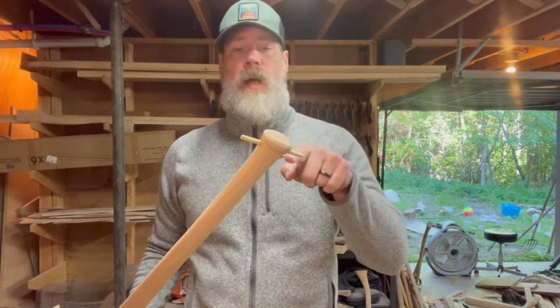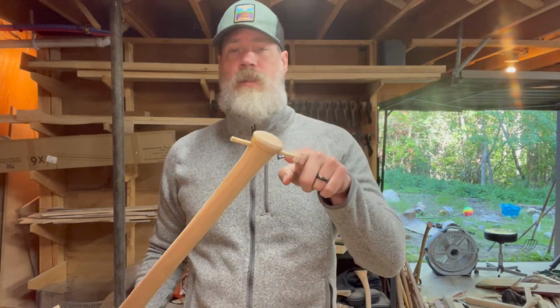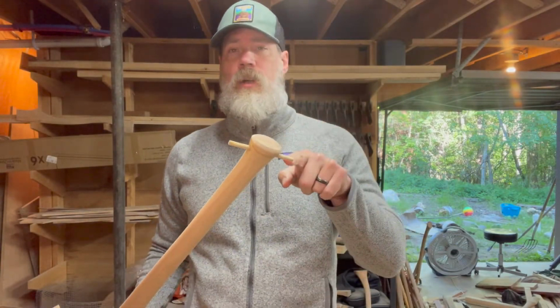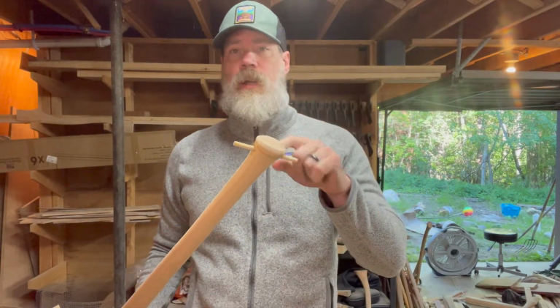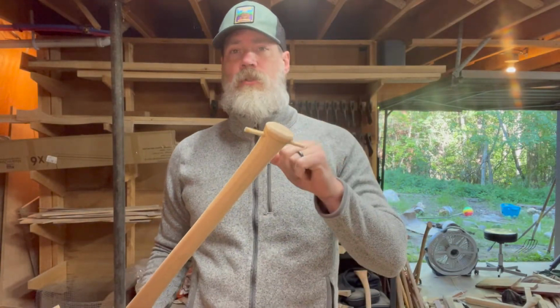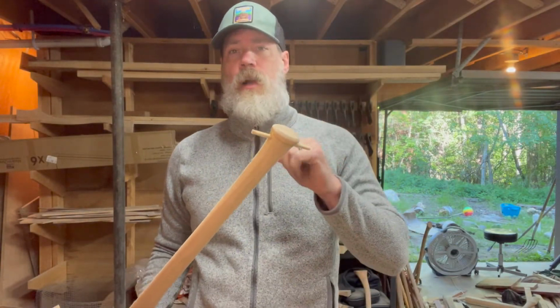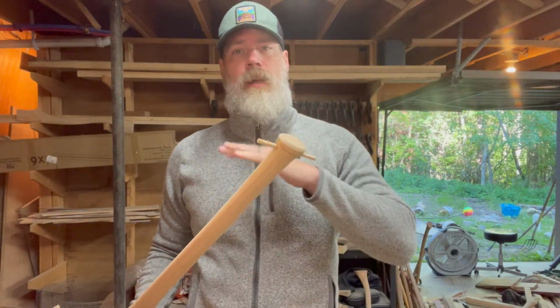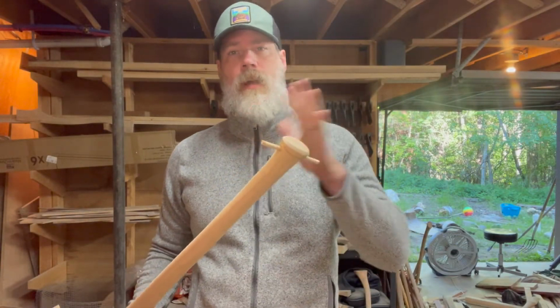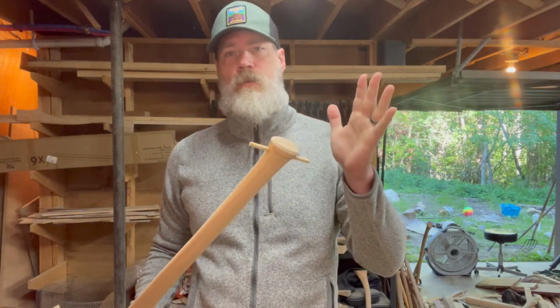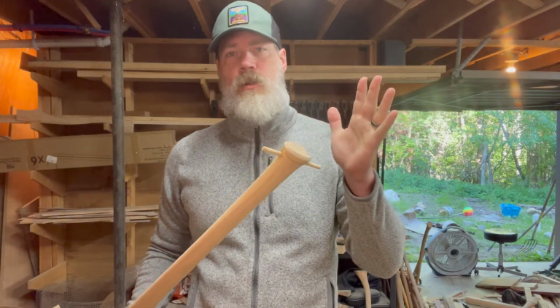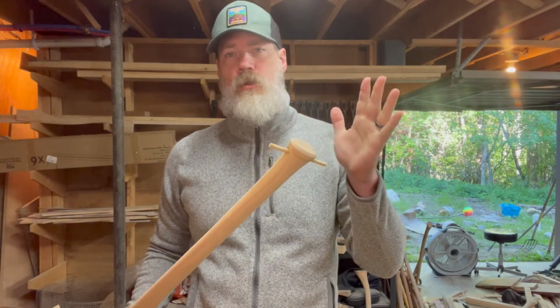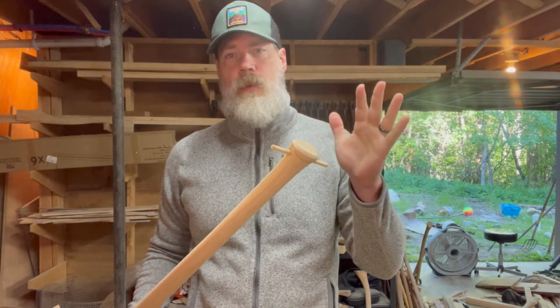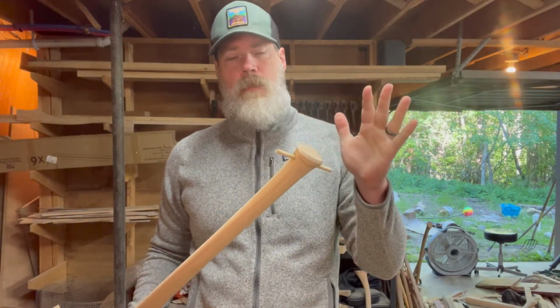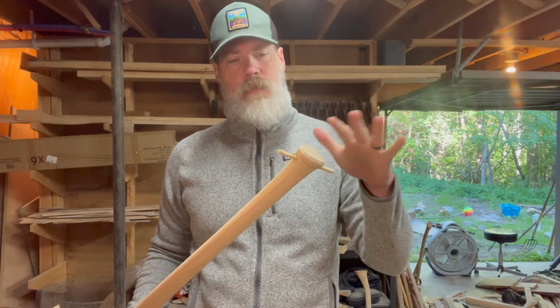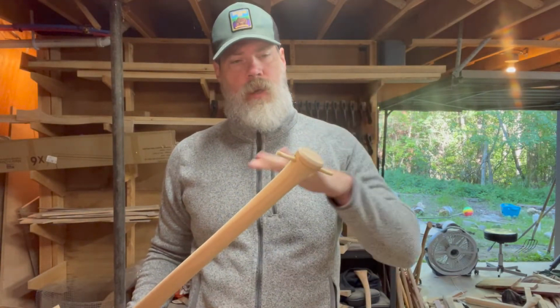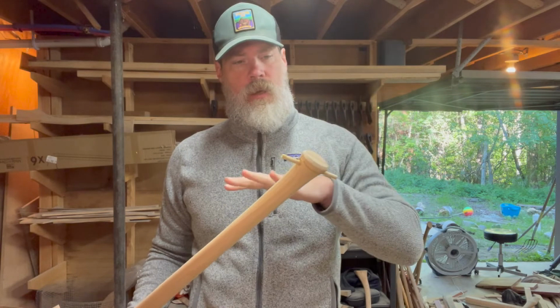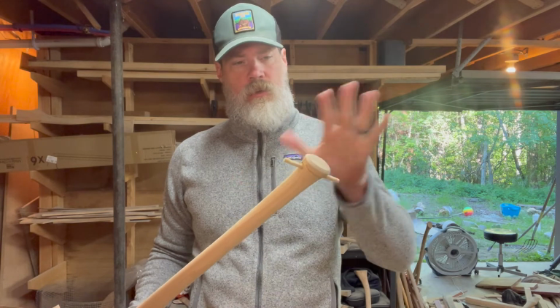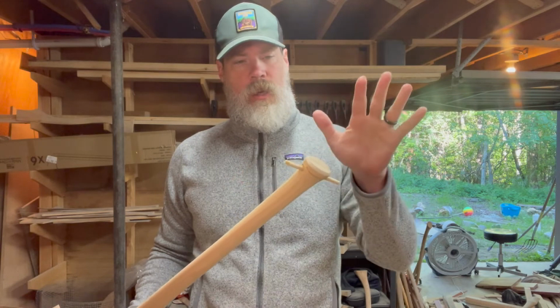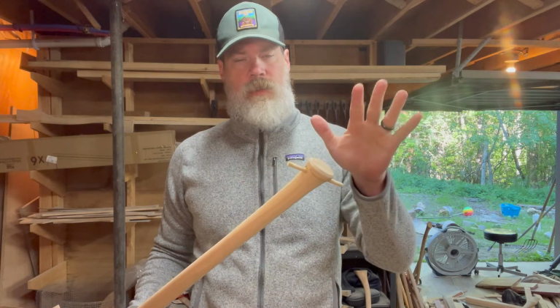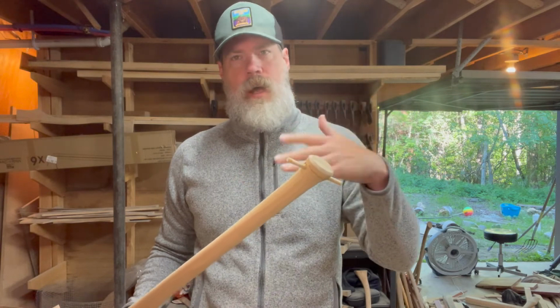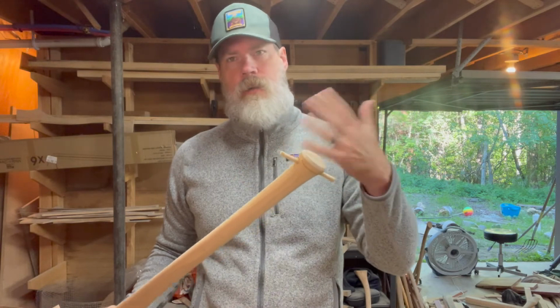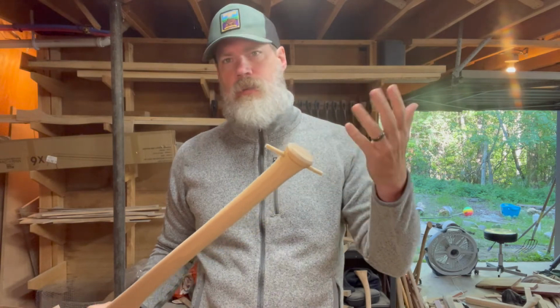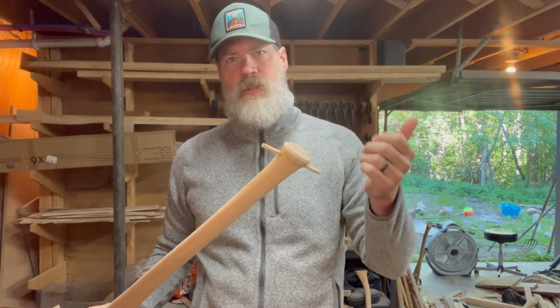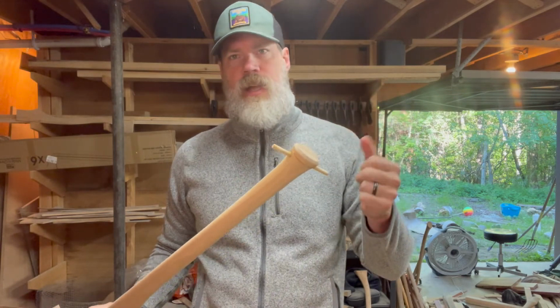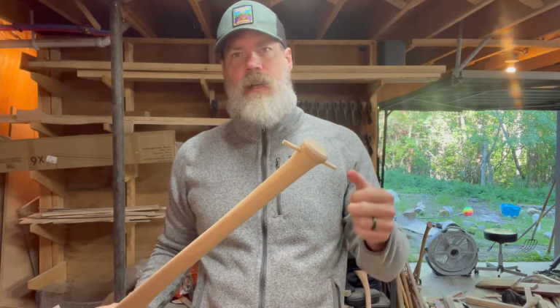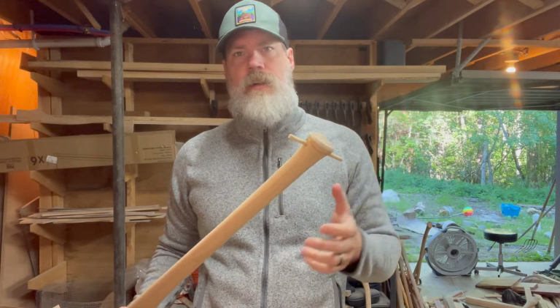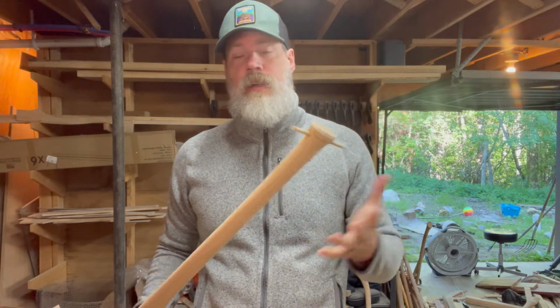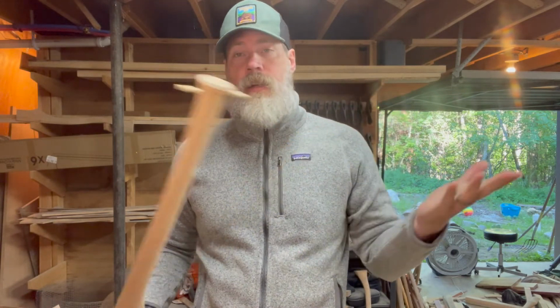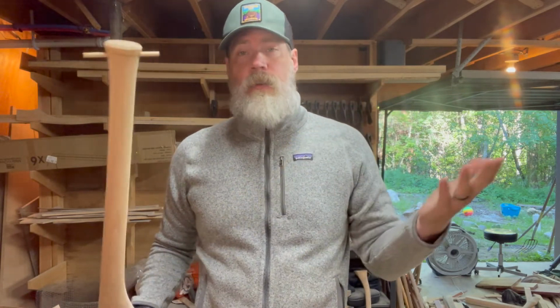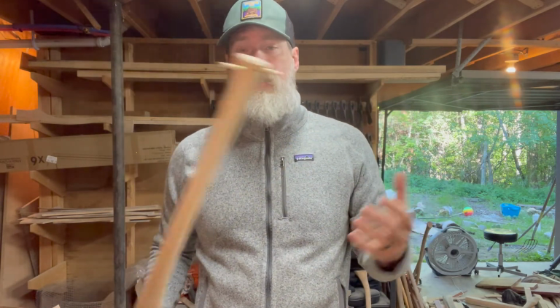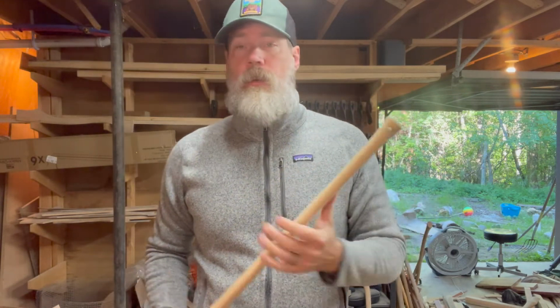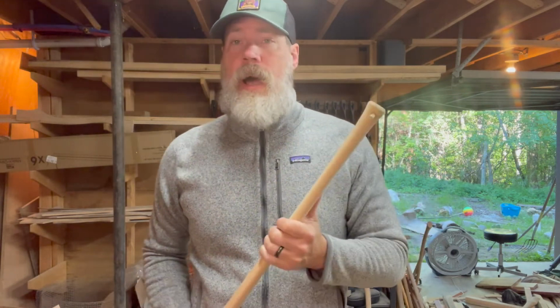And we're back — it's all nice and dry now. We're just going to trim it up and shape it down to sand it out and see what we've got.